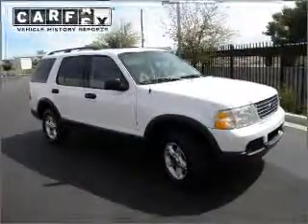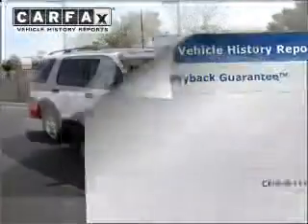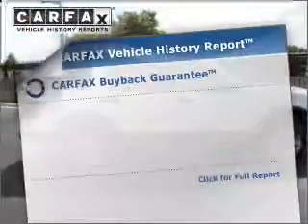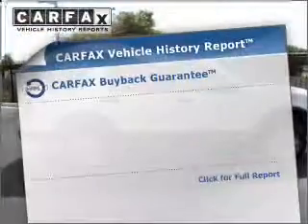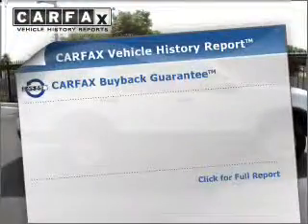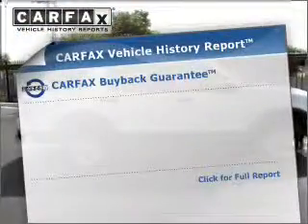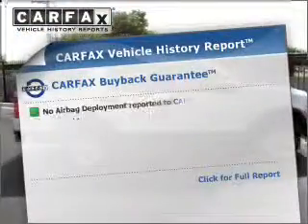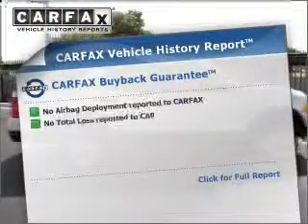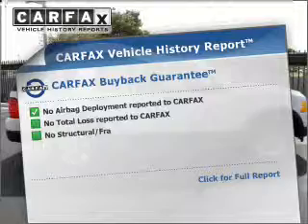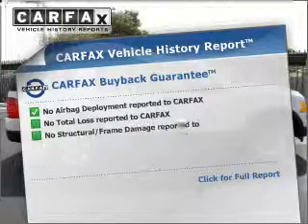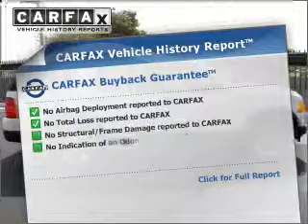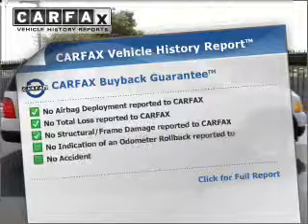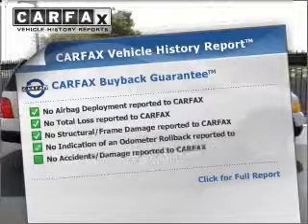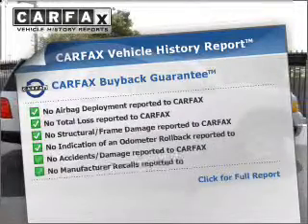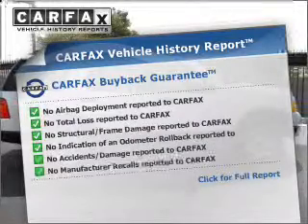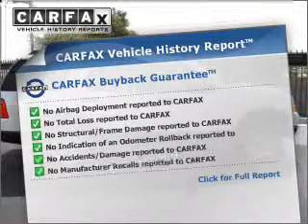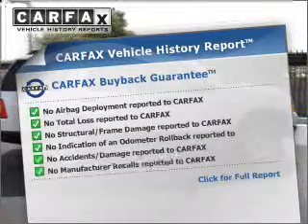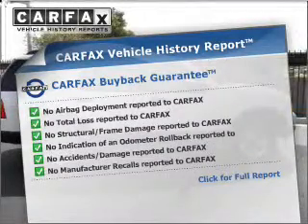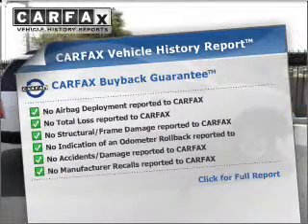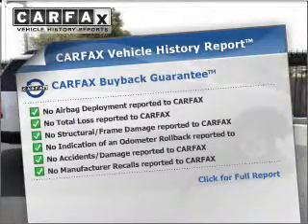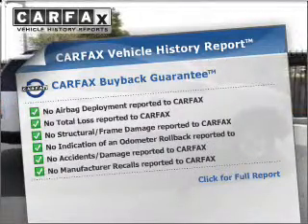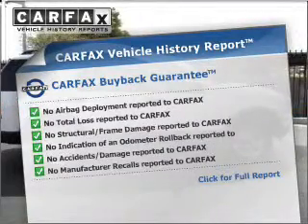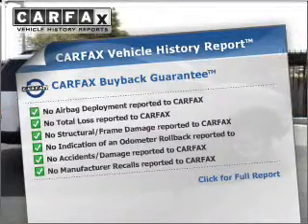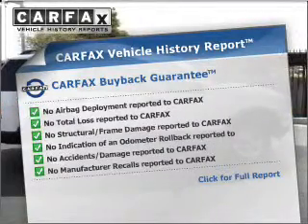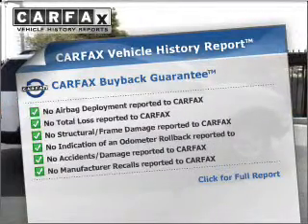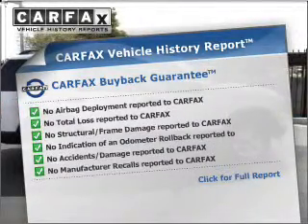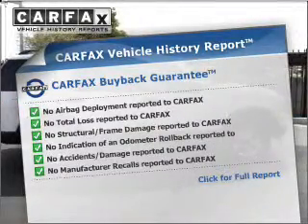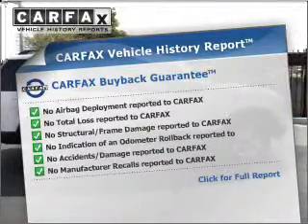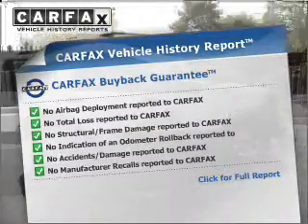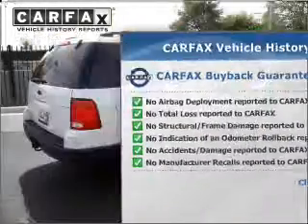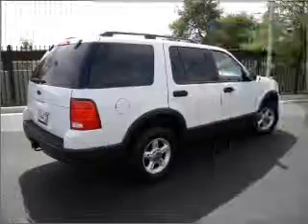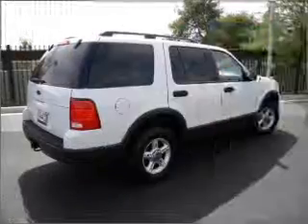An included Carfax Vehicle History Report allows you to purchase with confidence and the knowledge that you're buying was a smart choice.